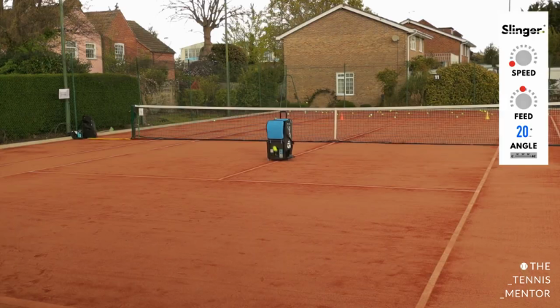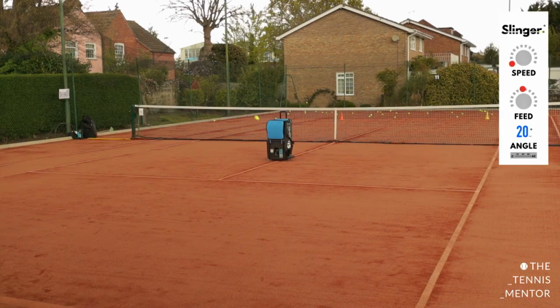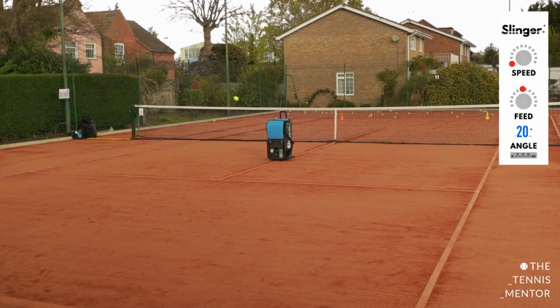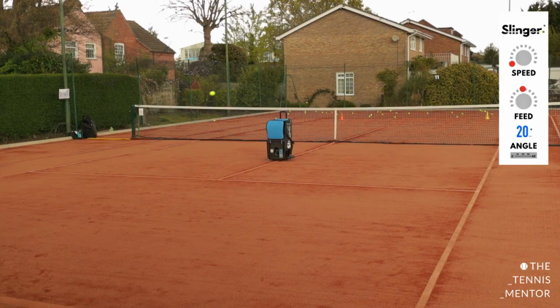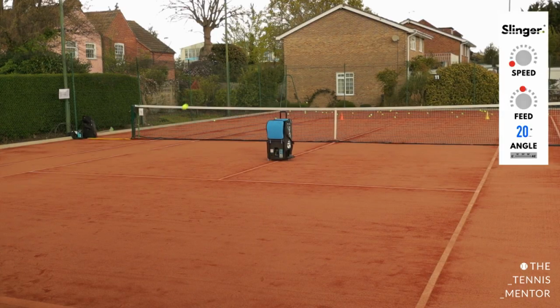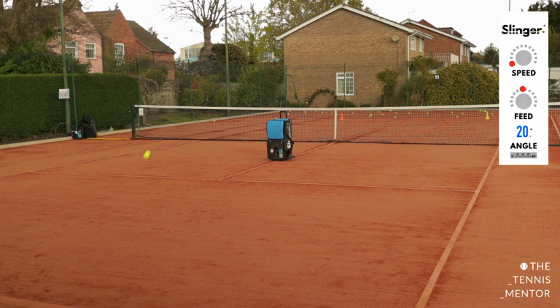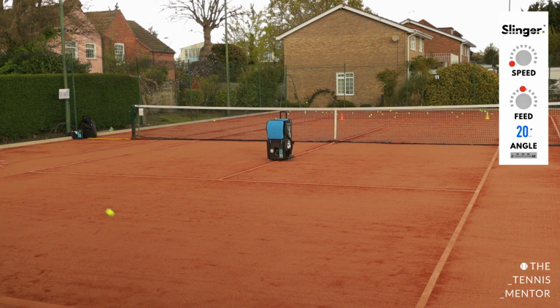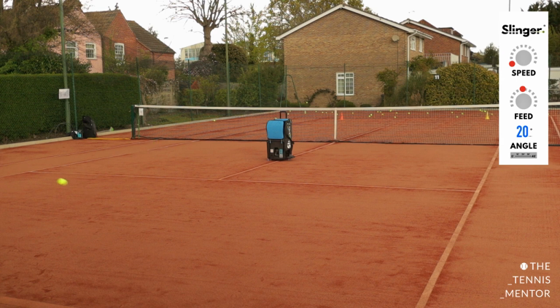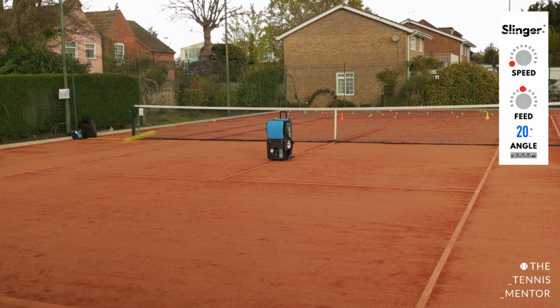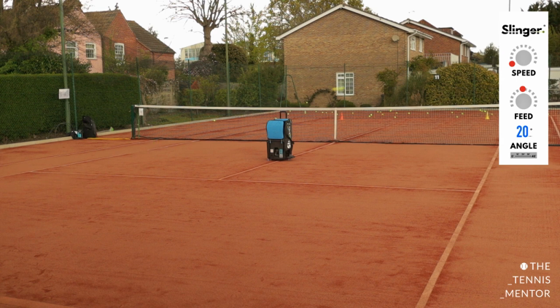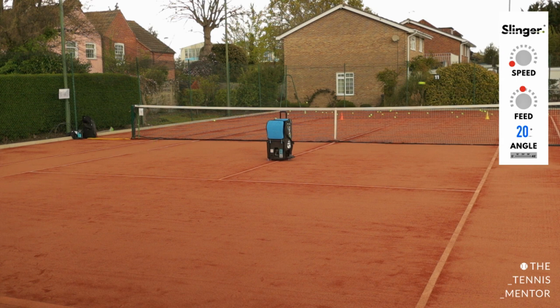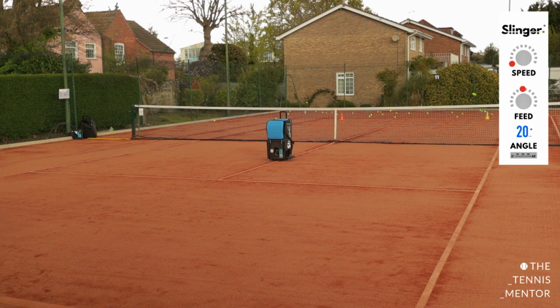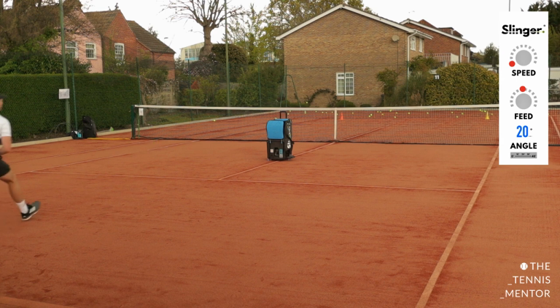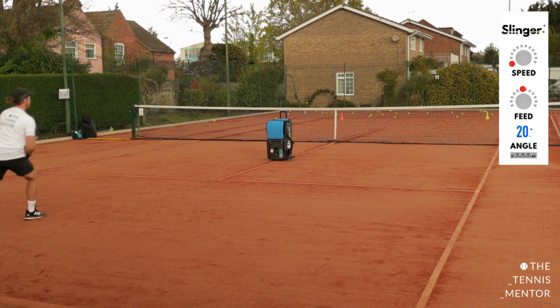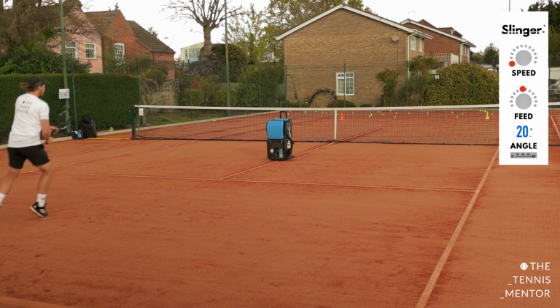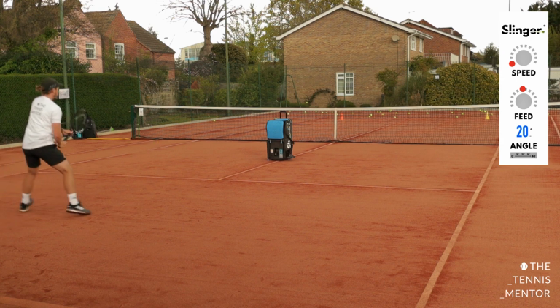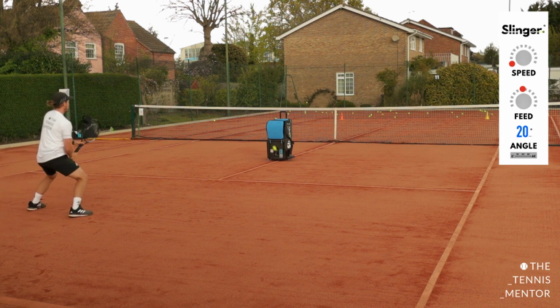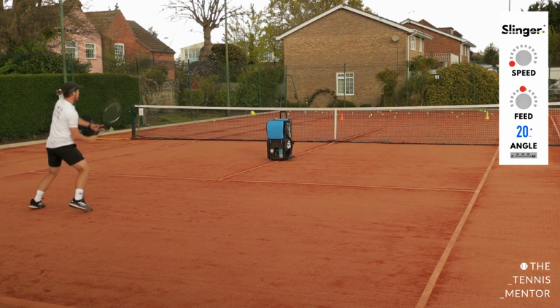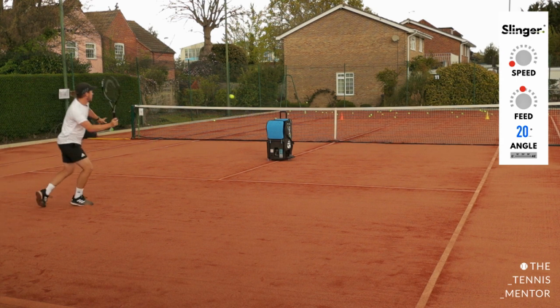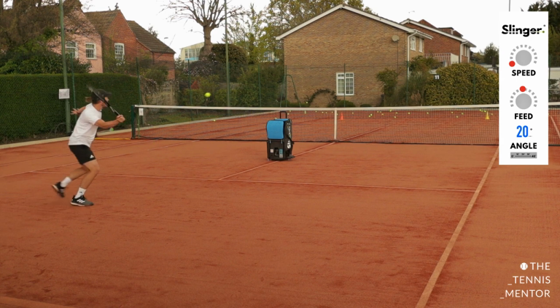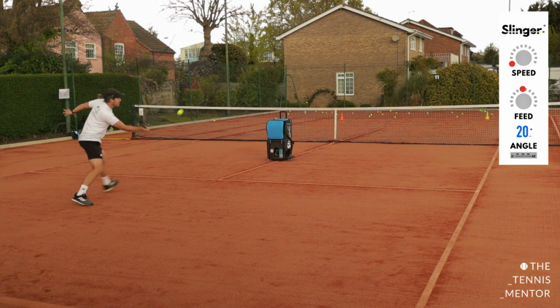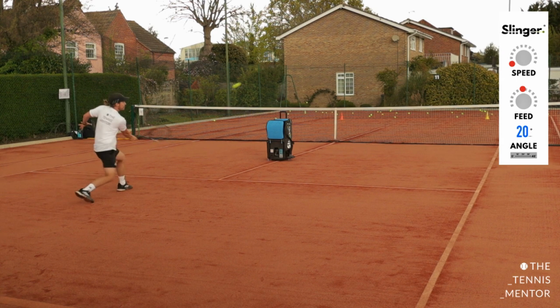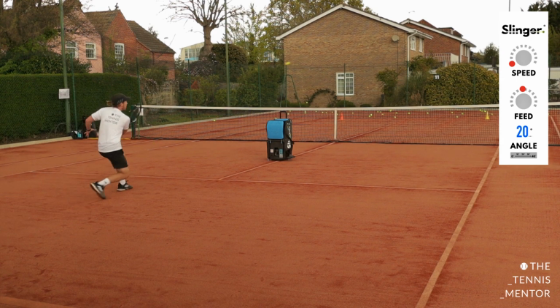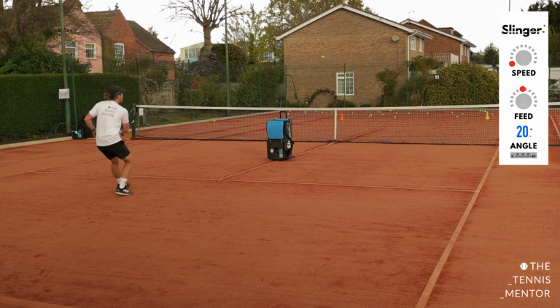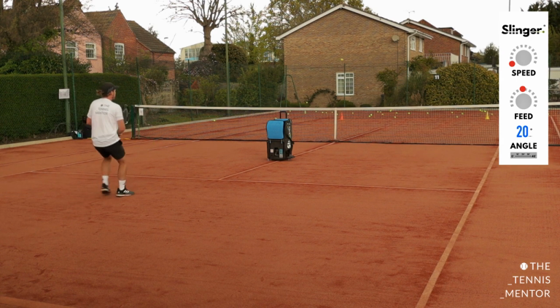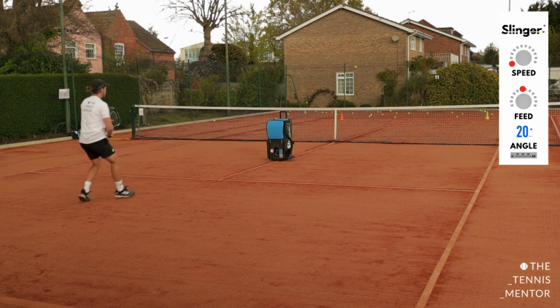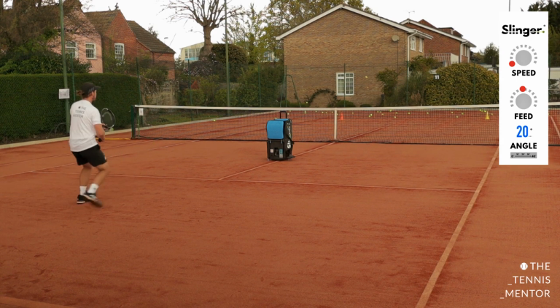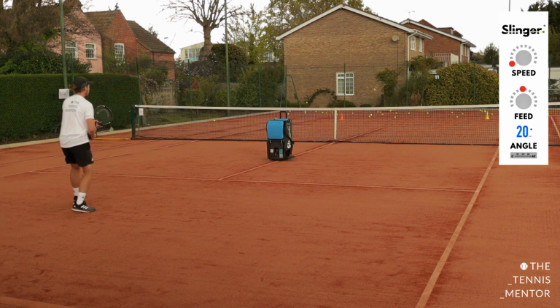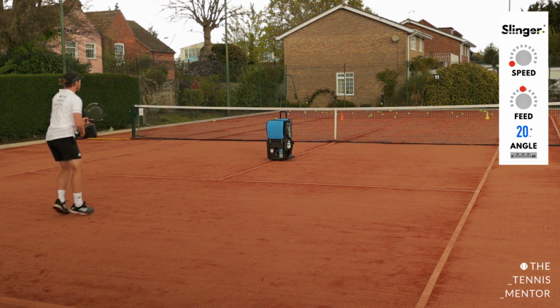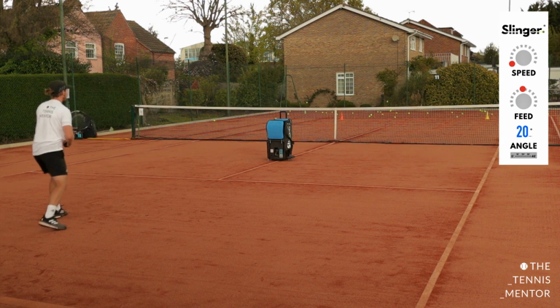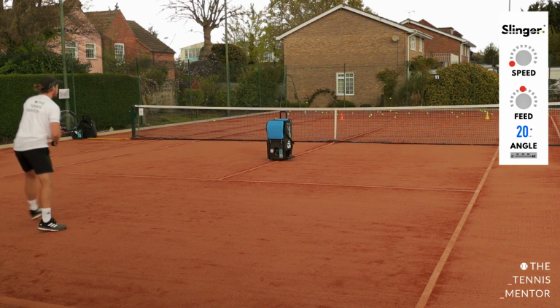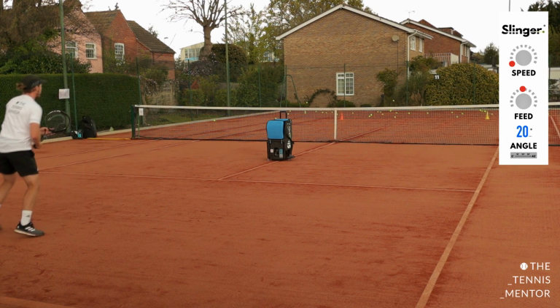You'll see that I'm going to aim my approach shot down the line to the yellow and my volley cross court to the orange to start off with. I'm going to hit my ground stroke, come in for a volley, then backpedal for my ground stroke again.